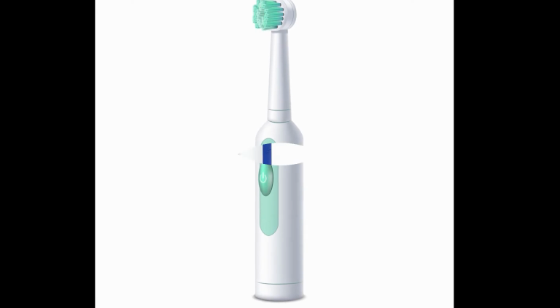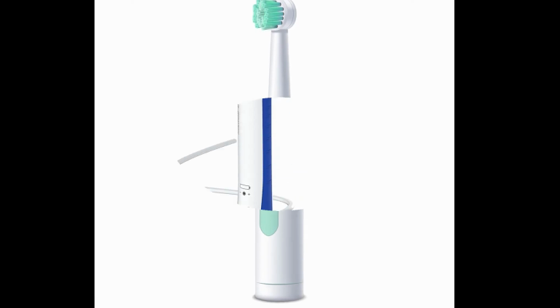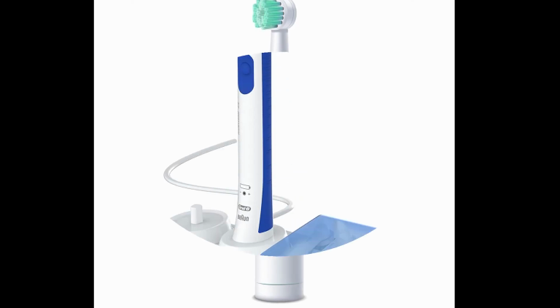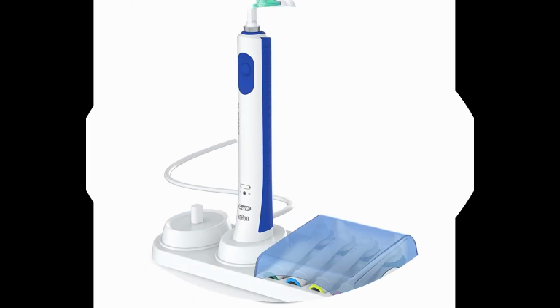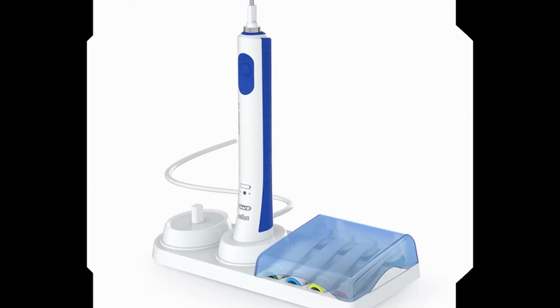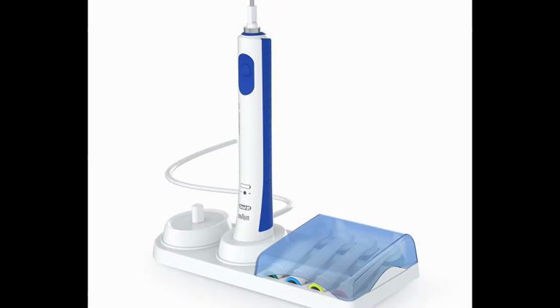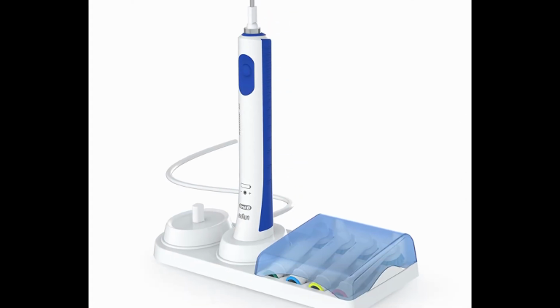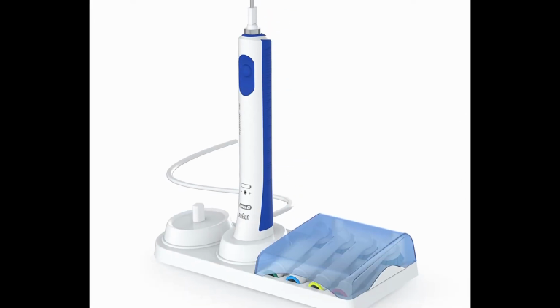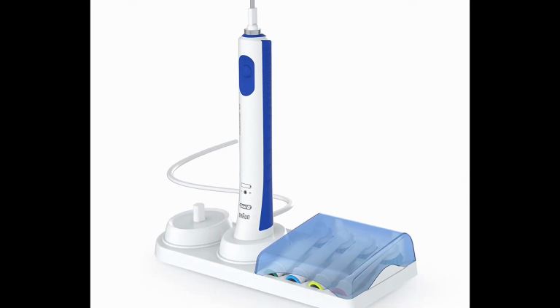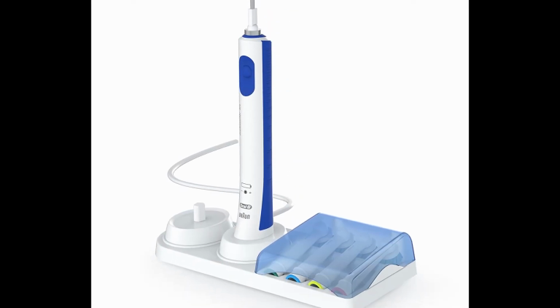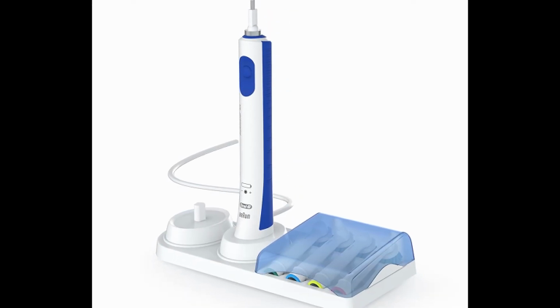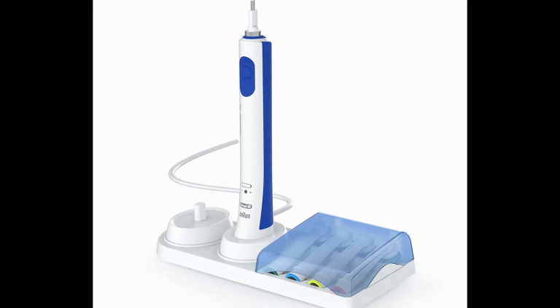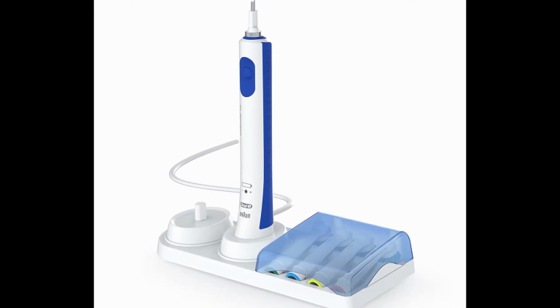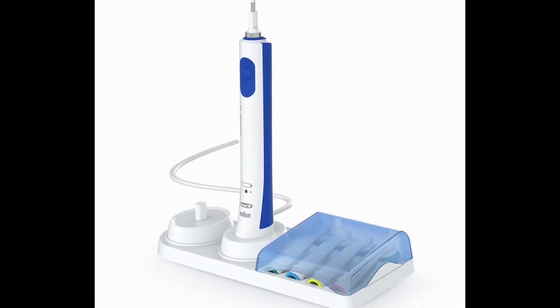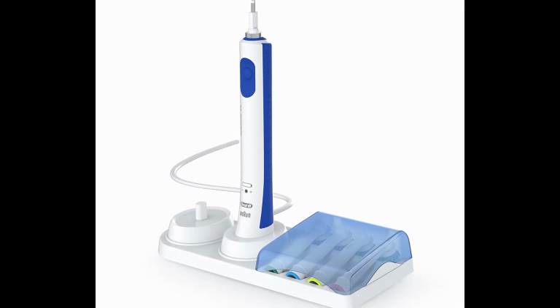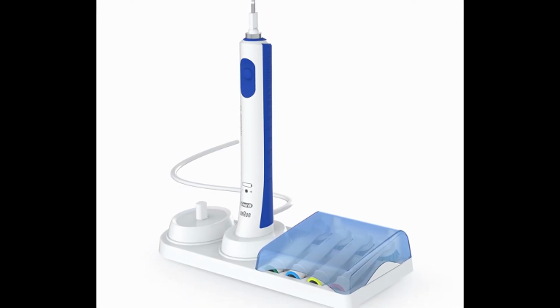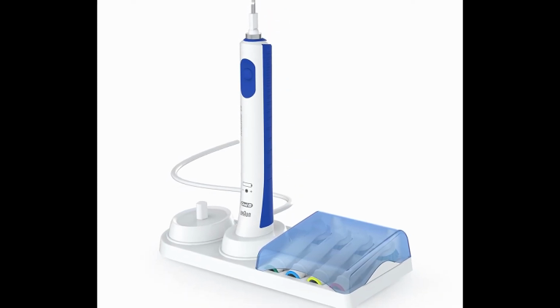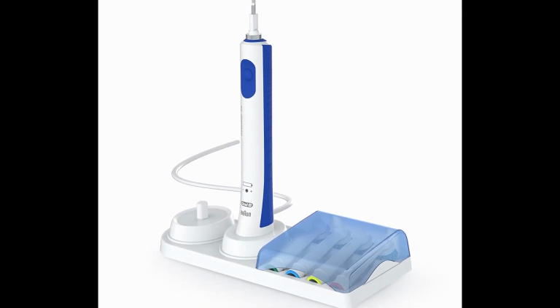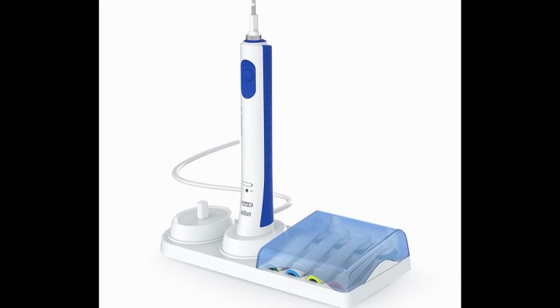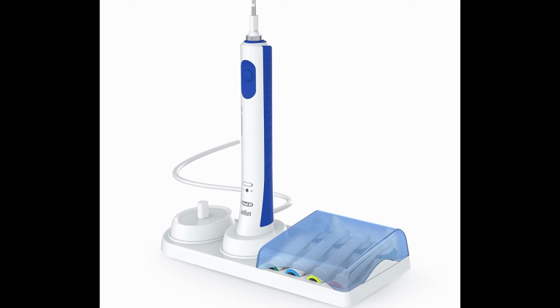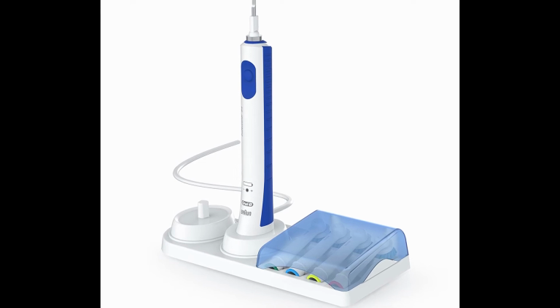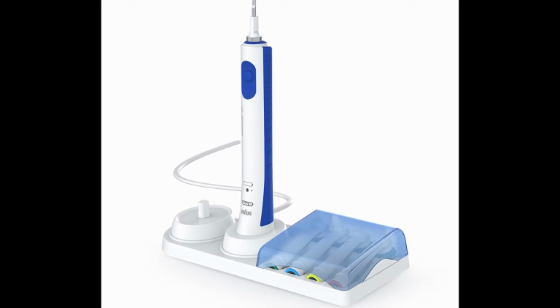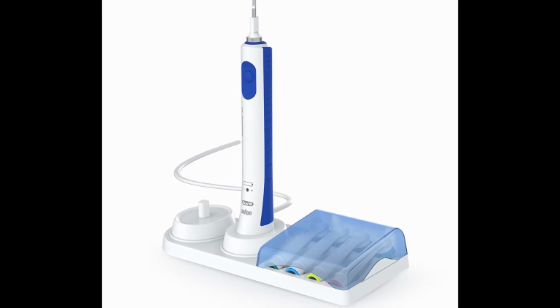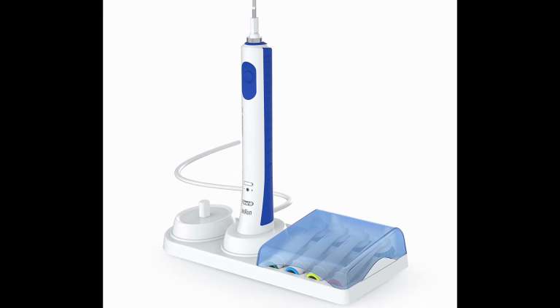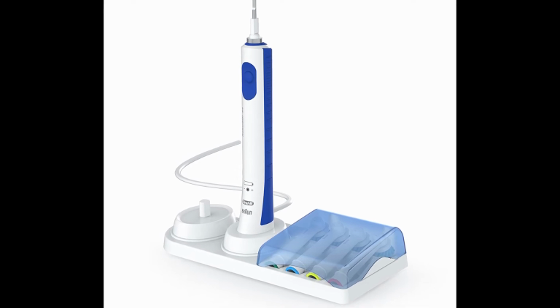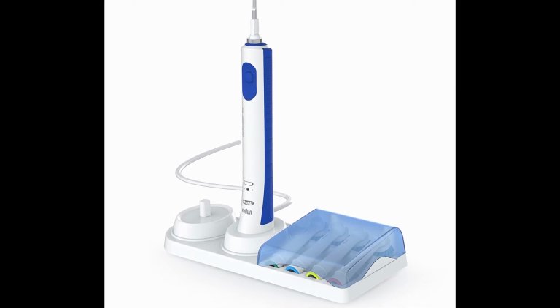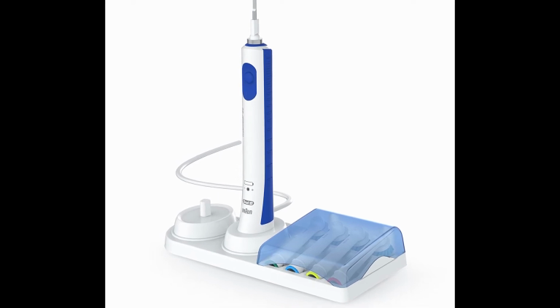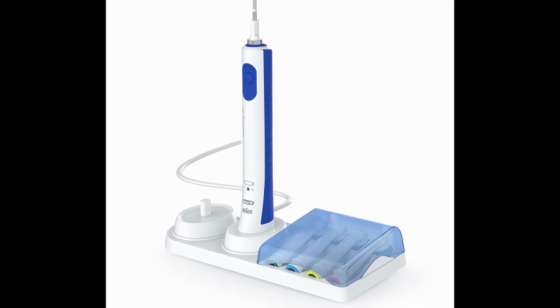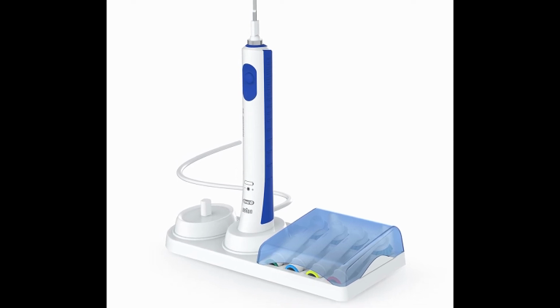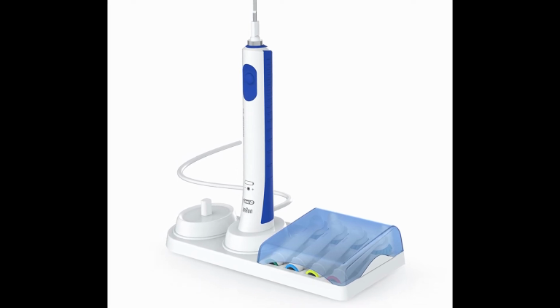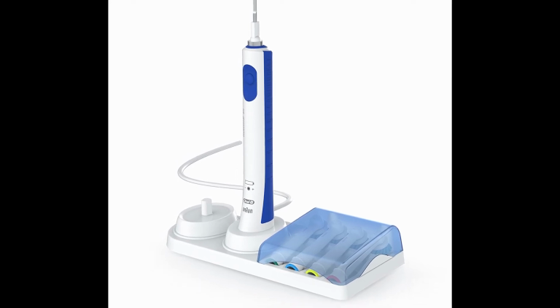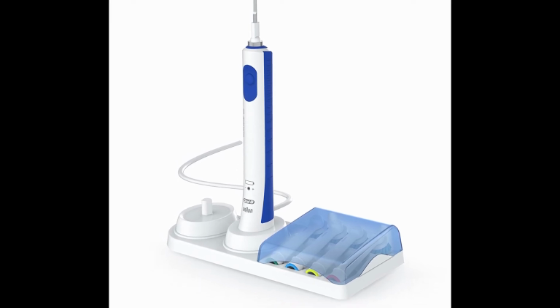Rechargeable toothbrushes and other bathroom accessories have used inductive charging since the 1990s, so in reality this is already a known form of charging, only now implemented in smartphones.